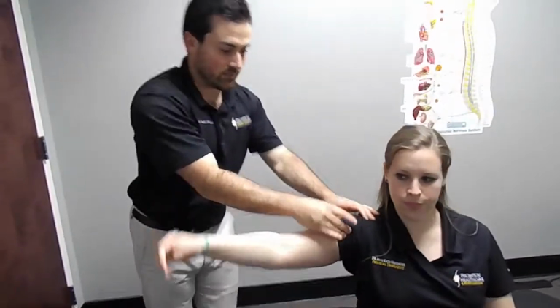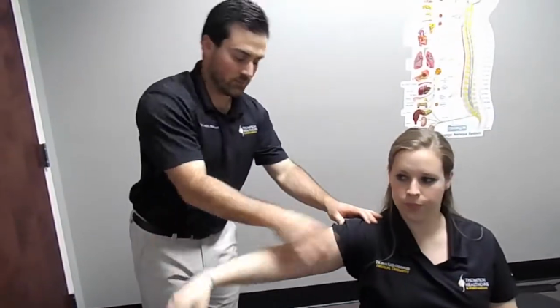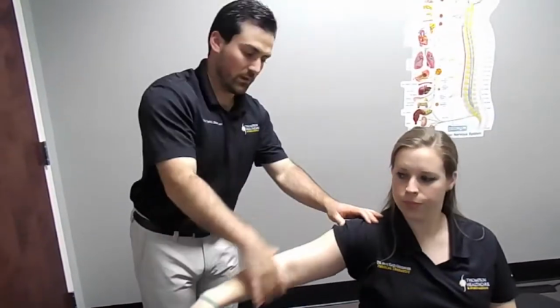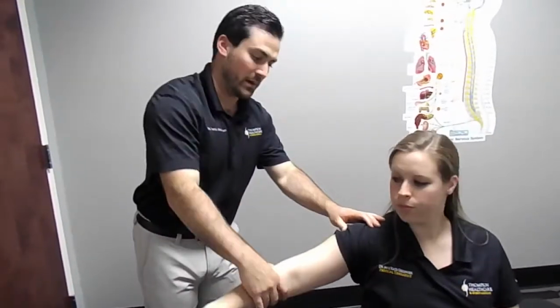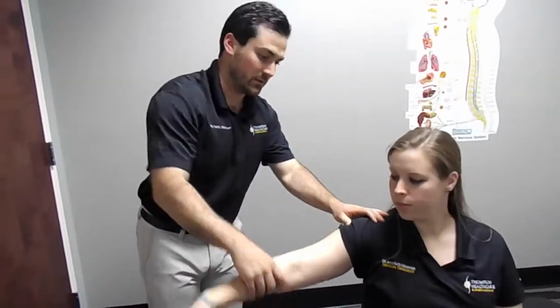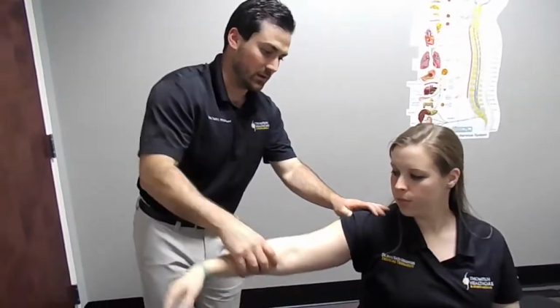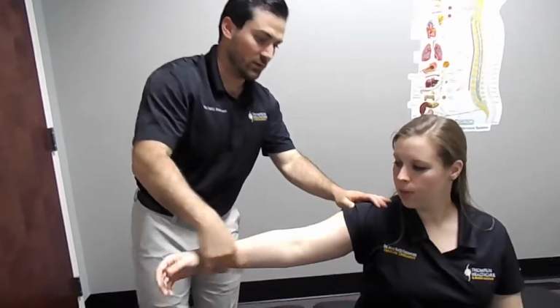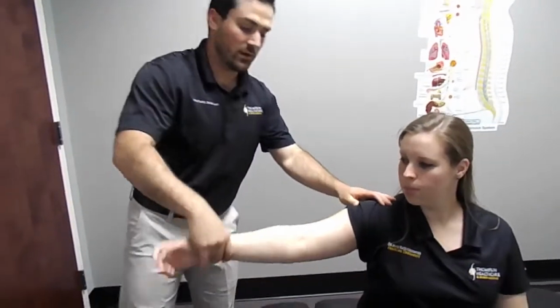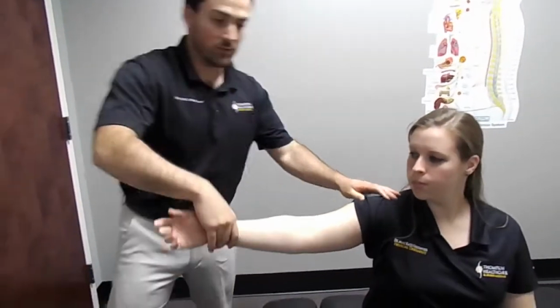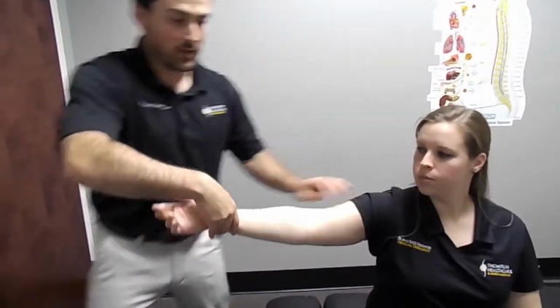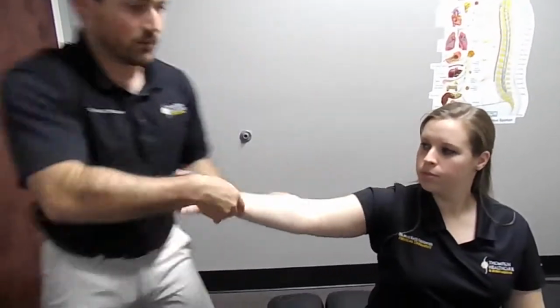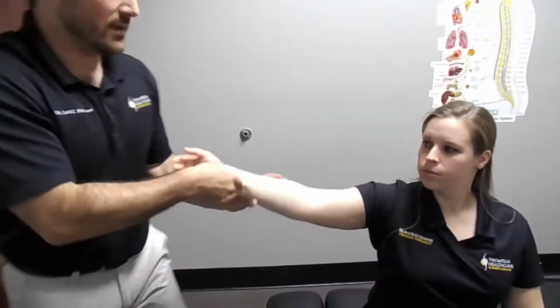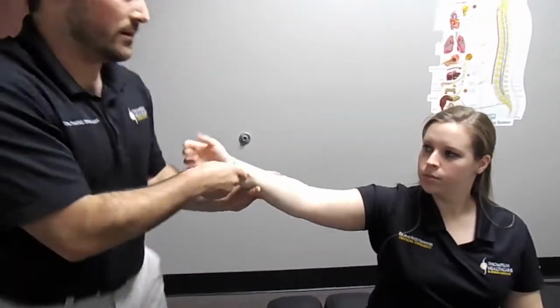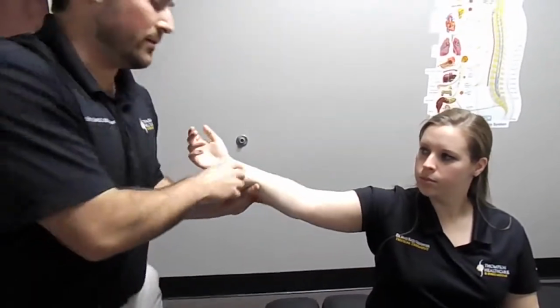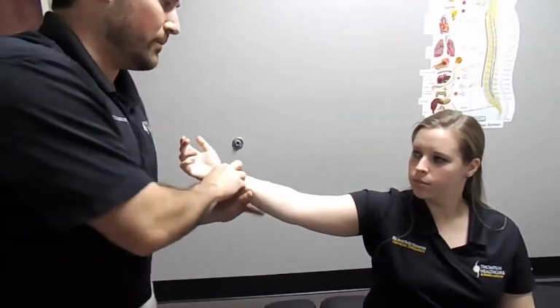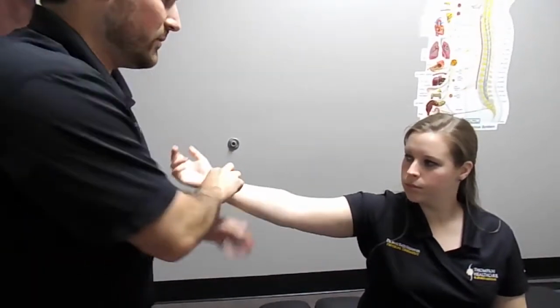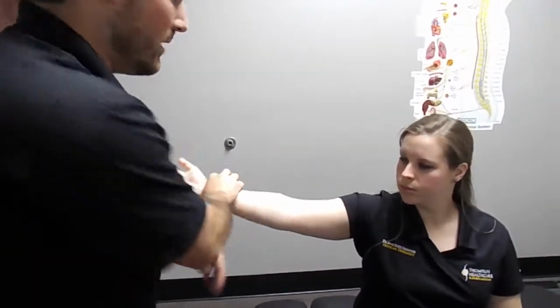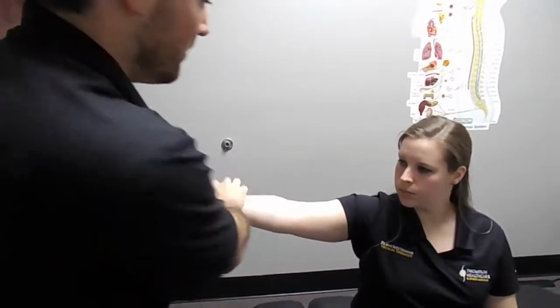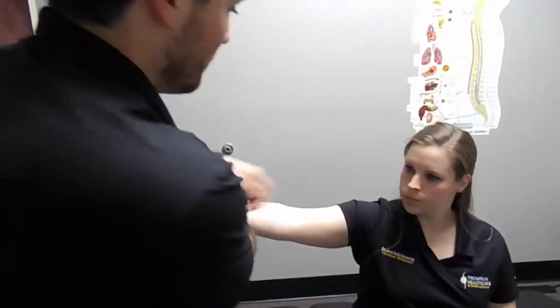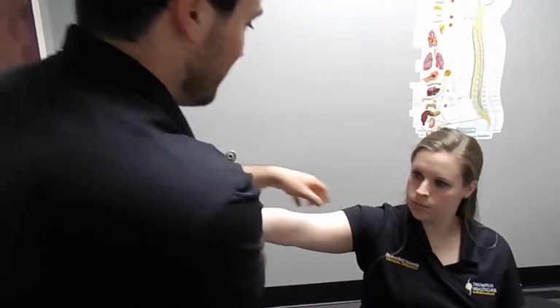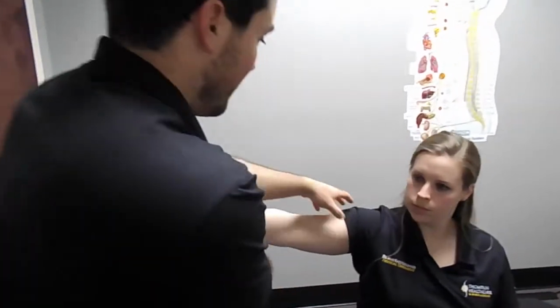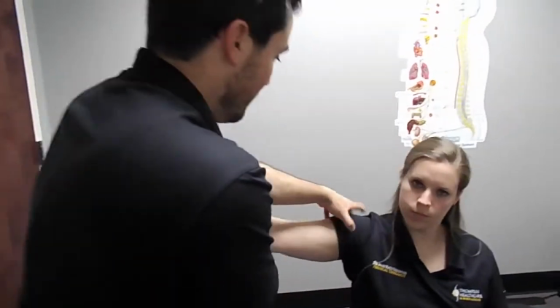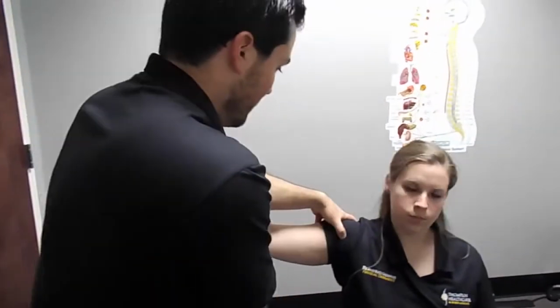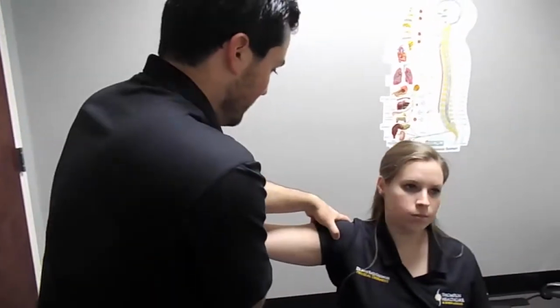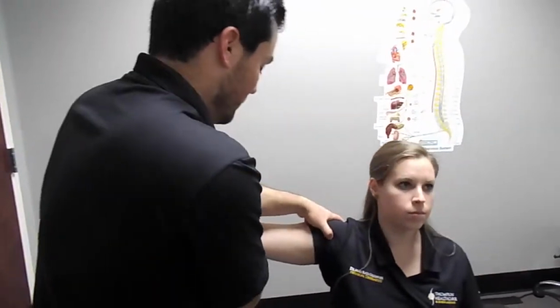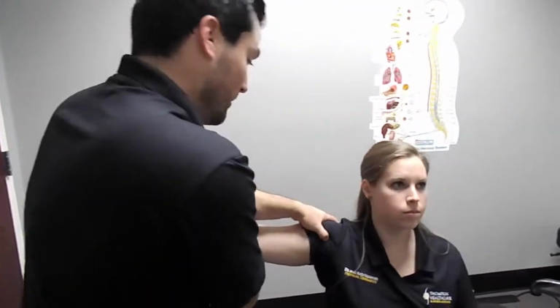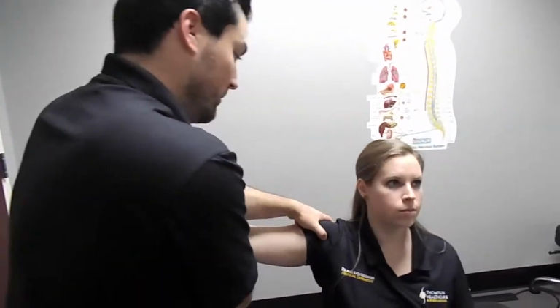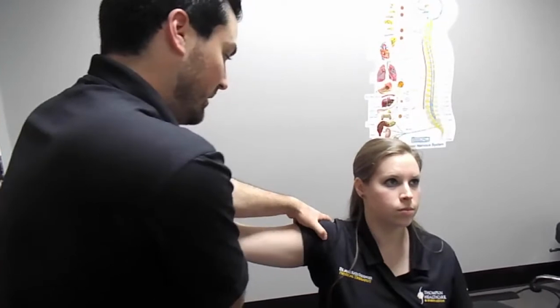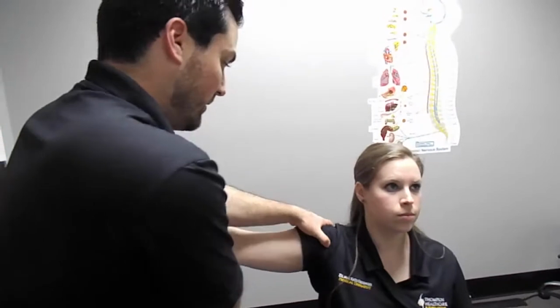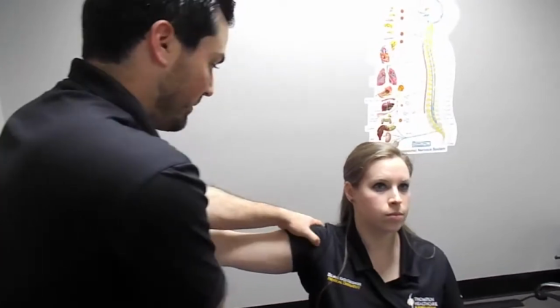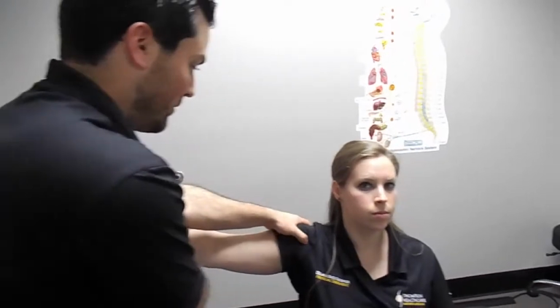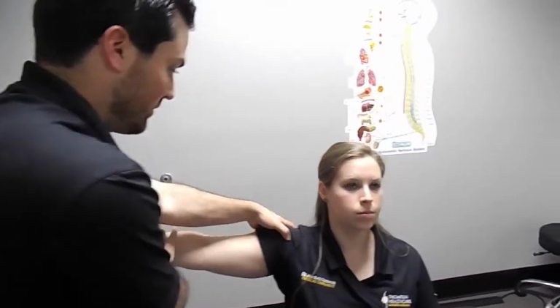Now I'm actually going to treat the other side of the tendon of that muscle on the humerus. You're going to do the same exact motion.